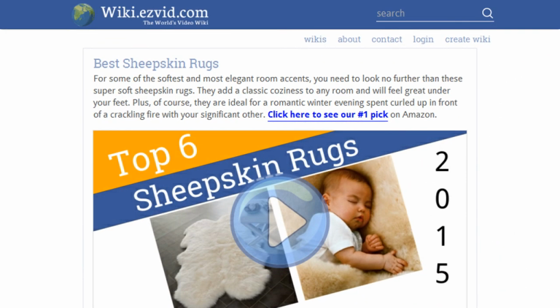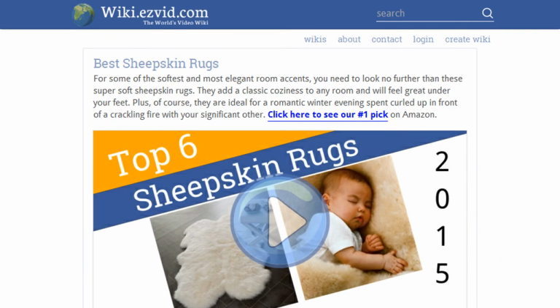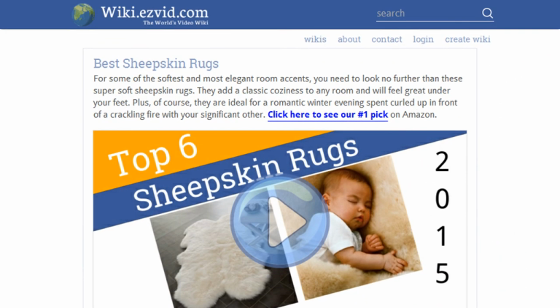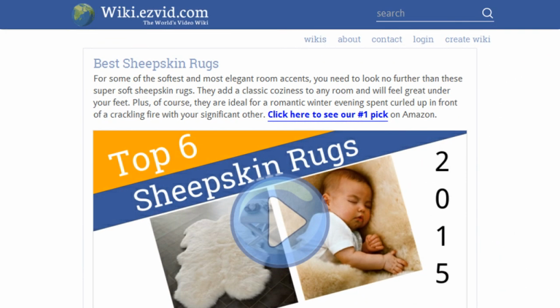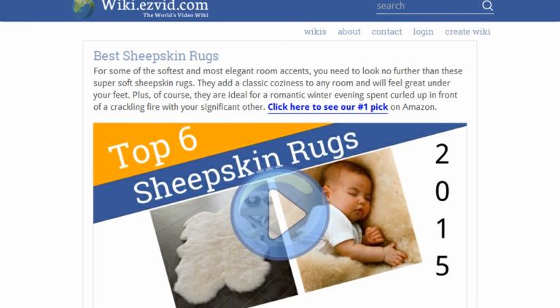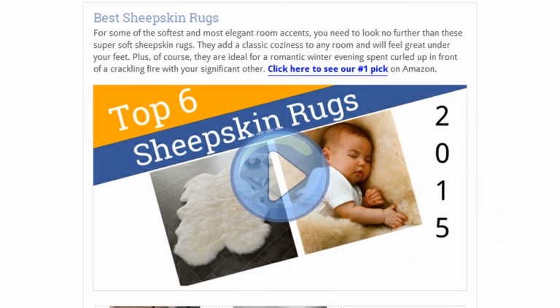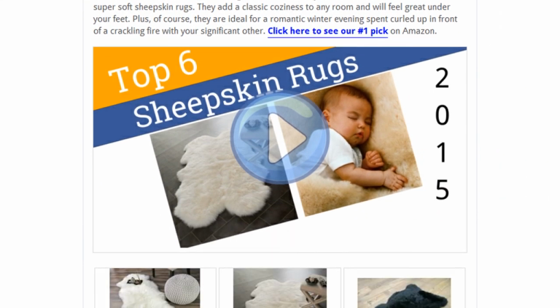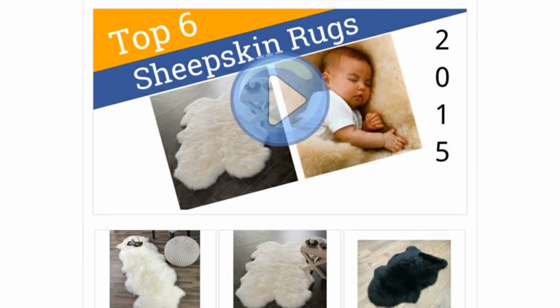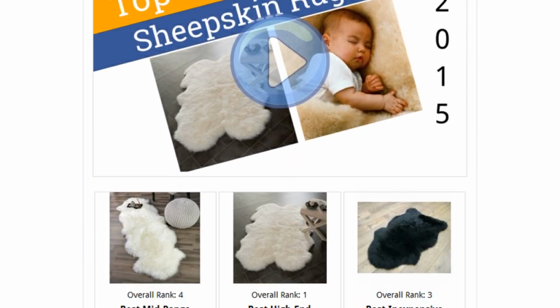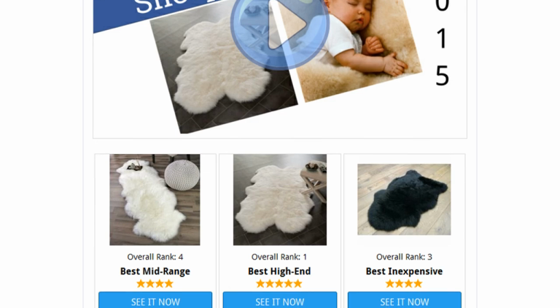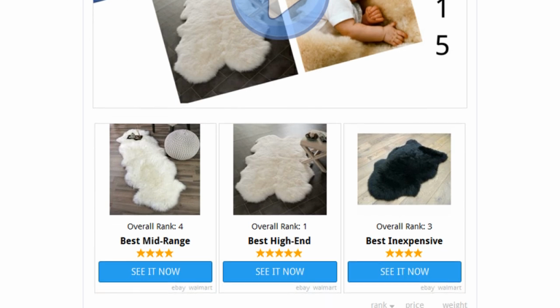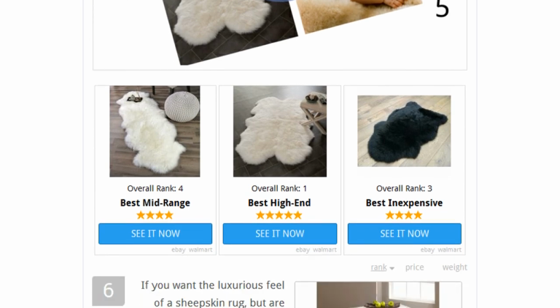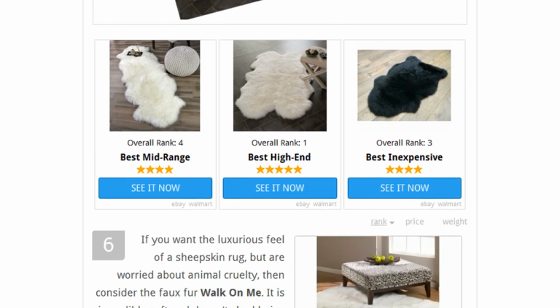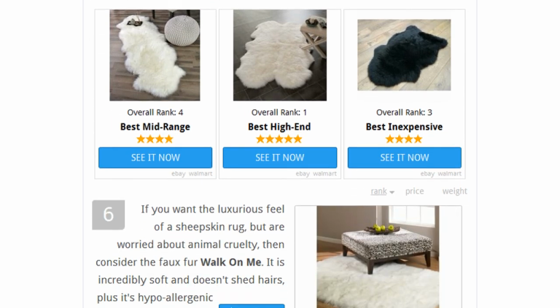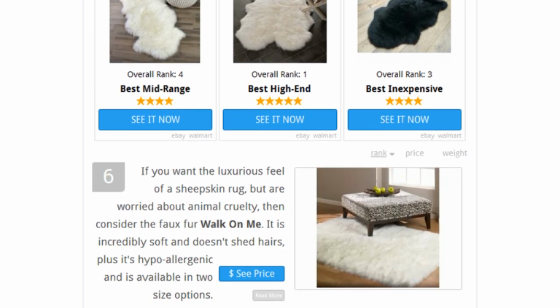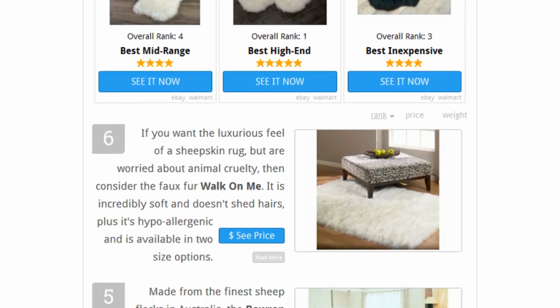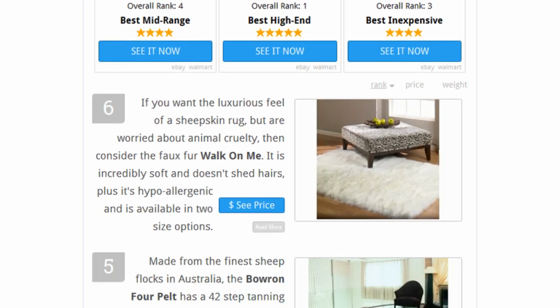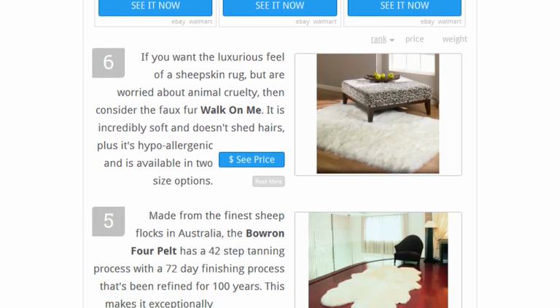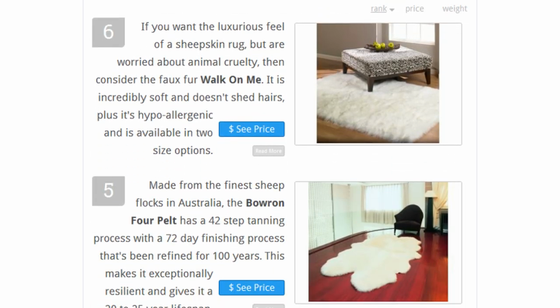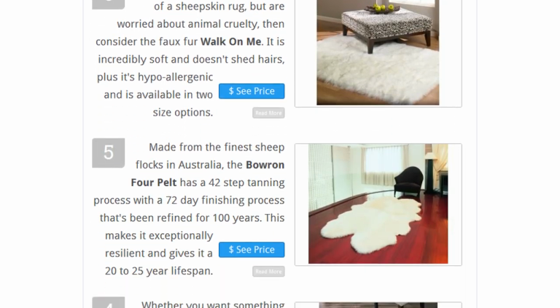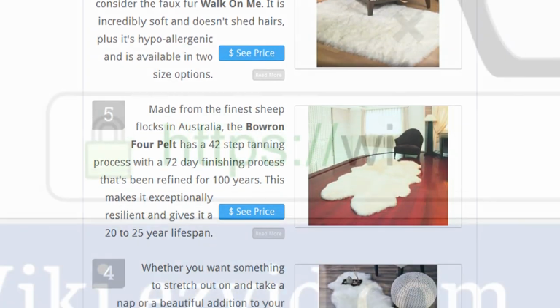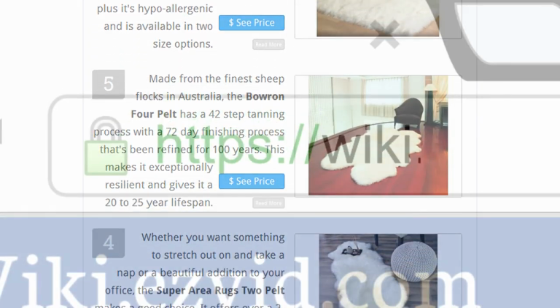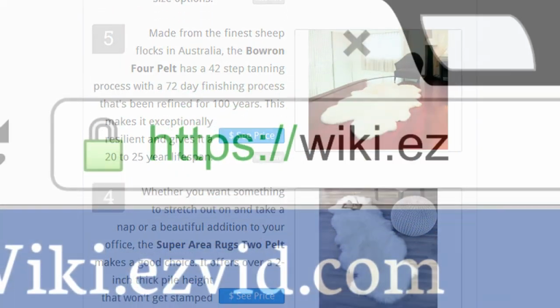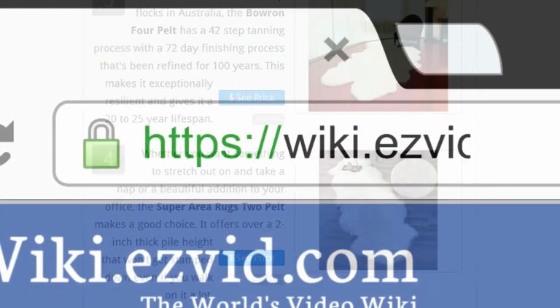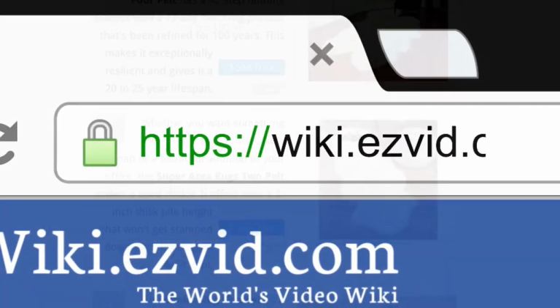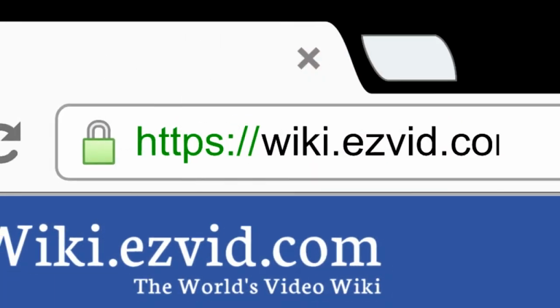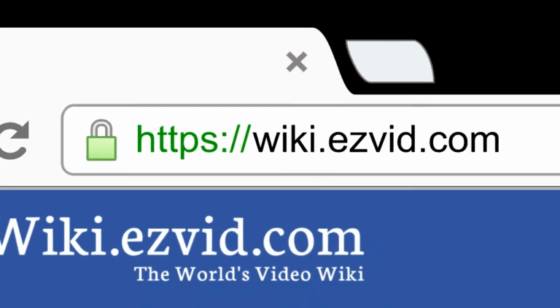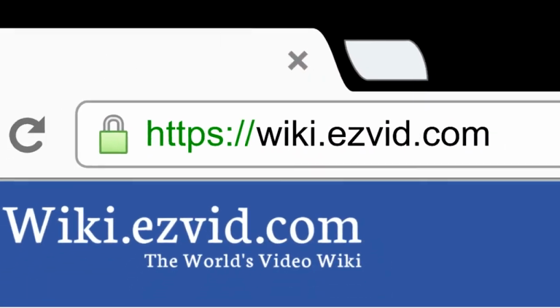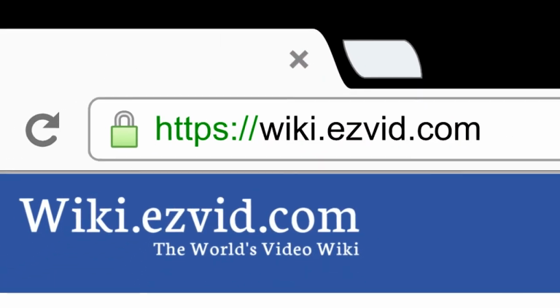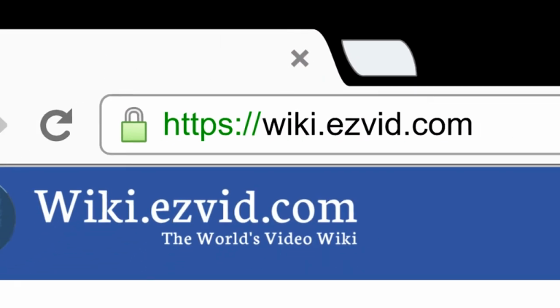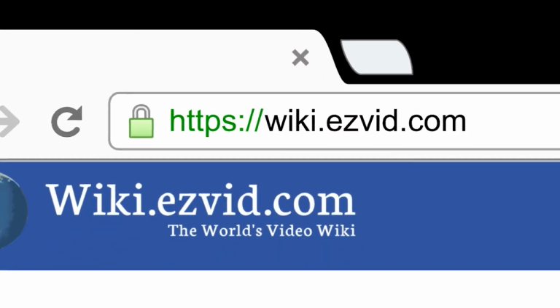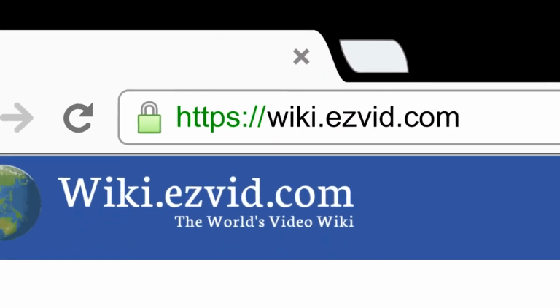To see all this stuff, go to wiki.easyvid.com and search for sheepskin rugs or click beneath this video.